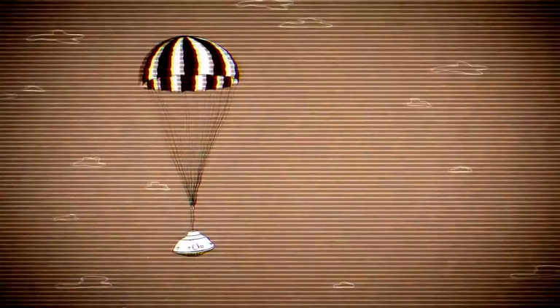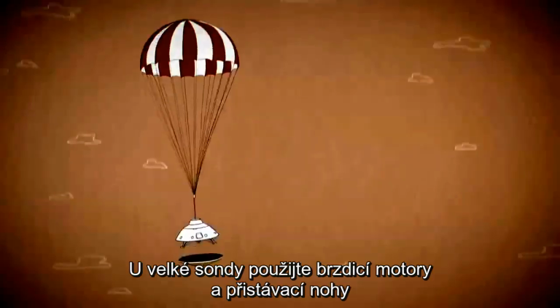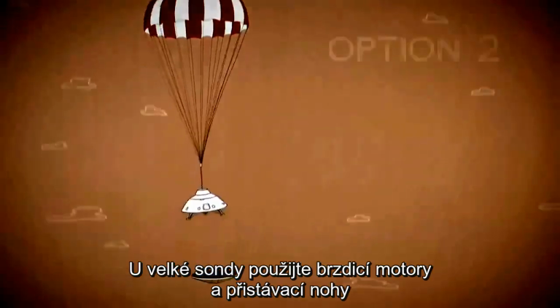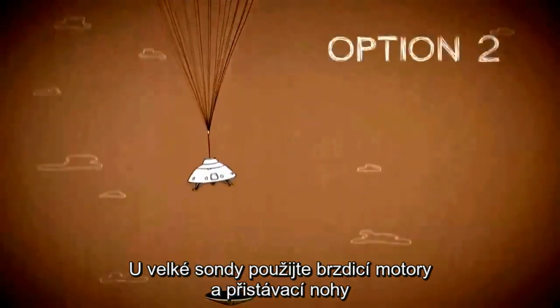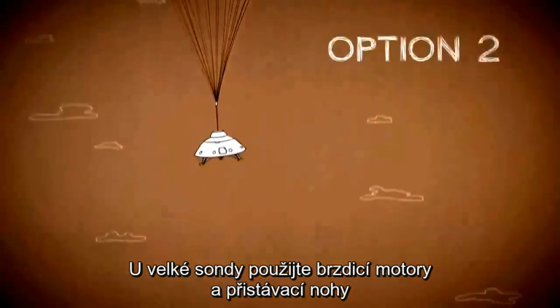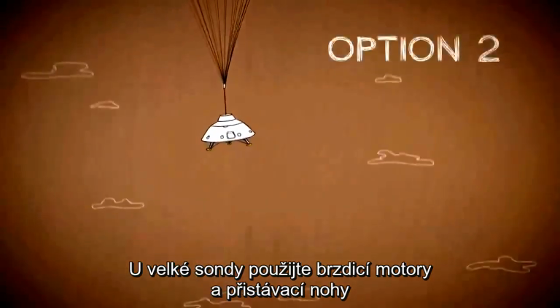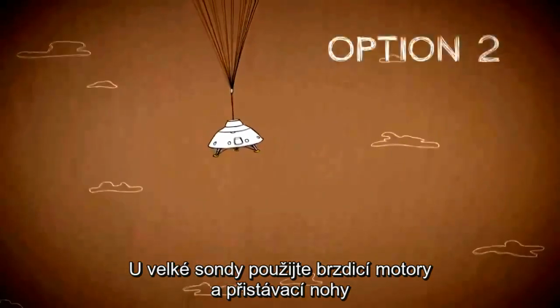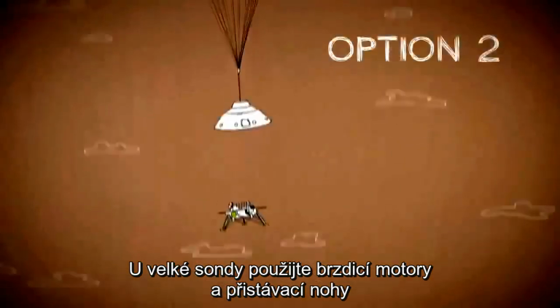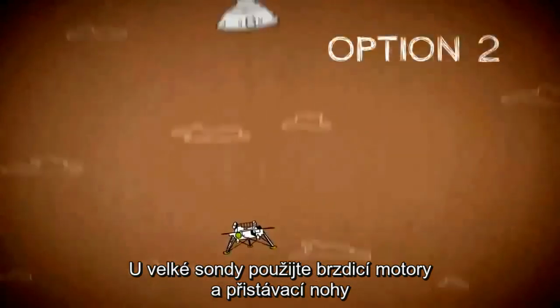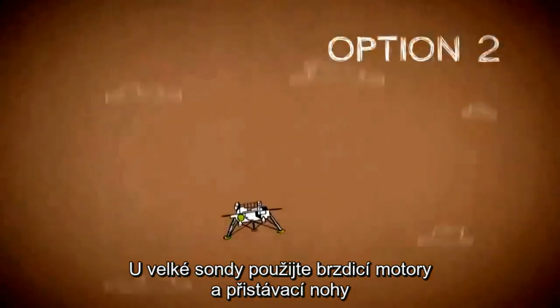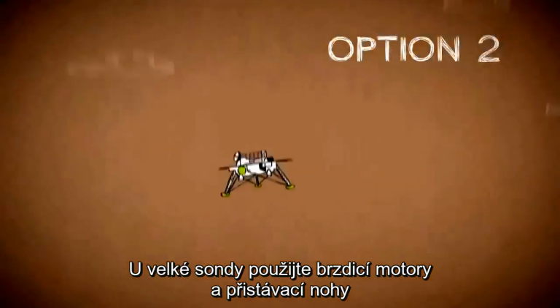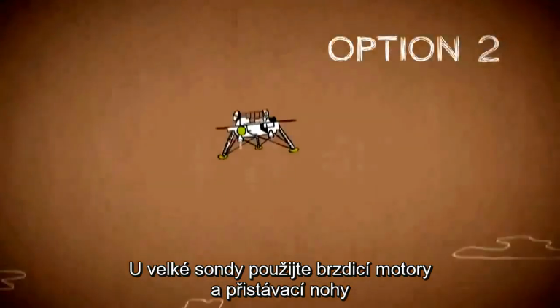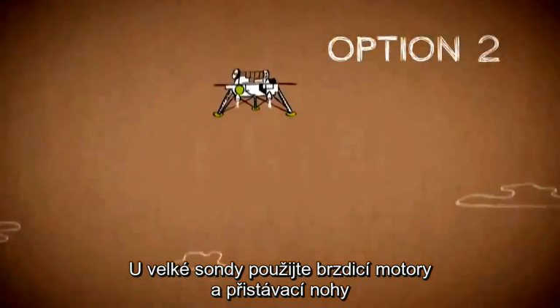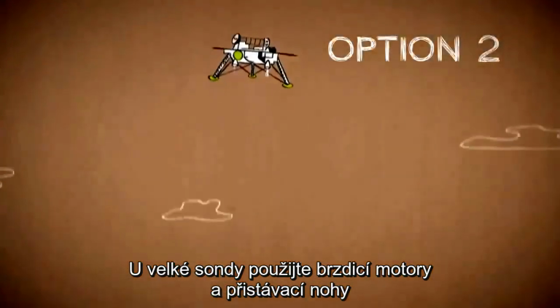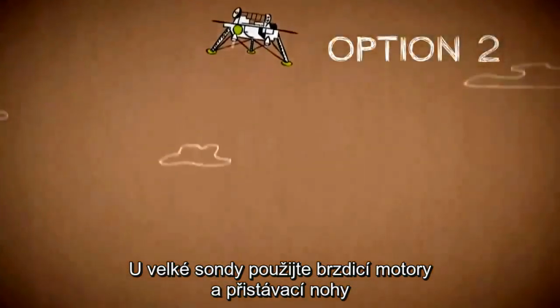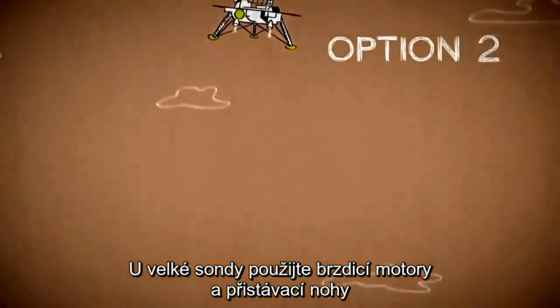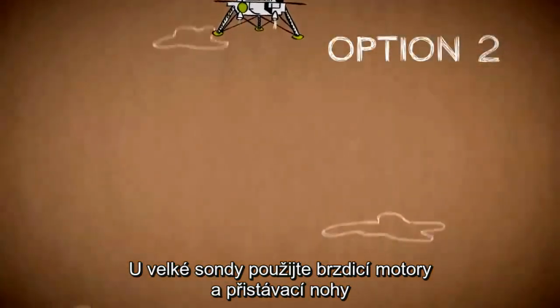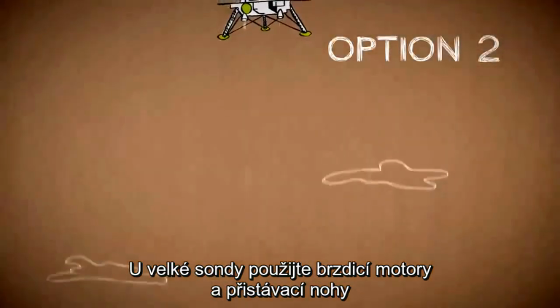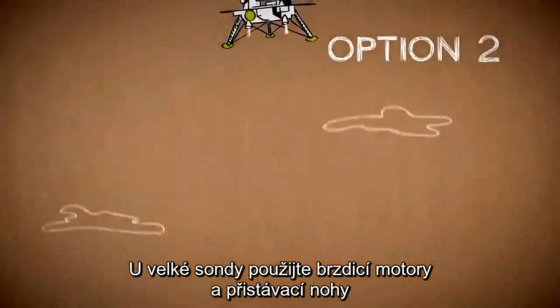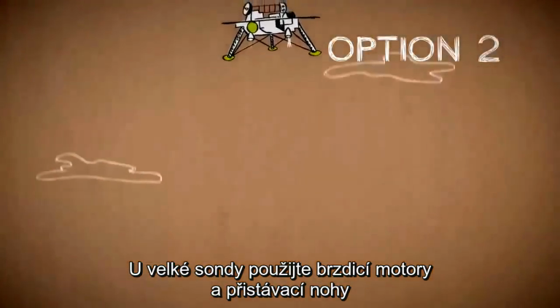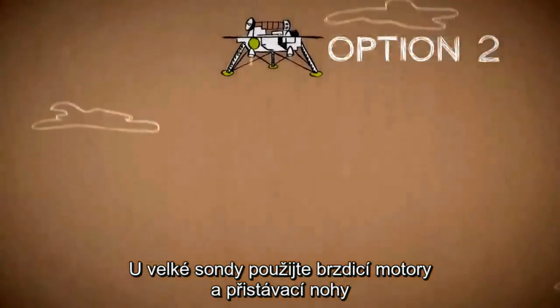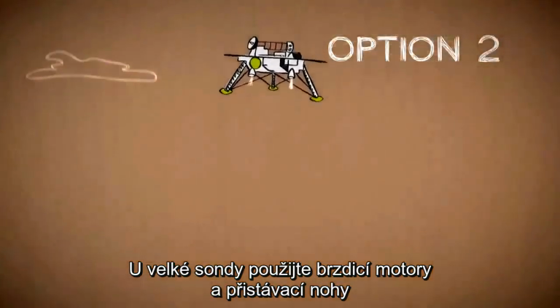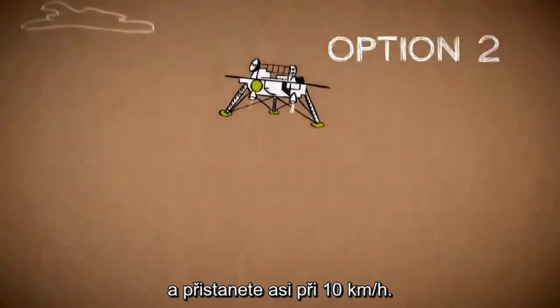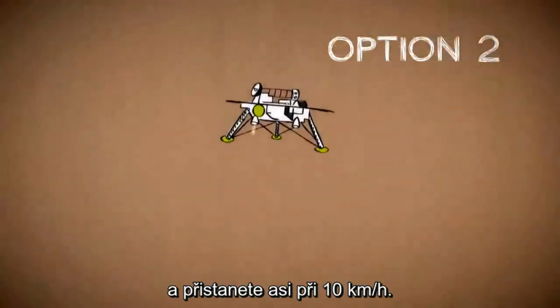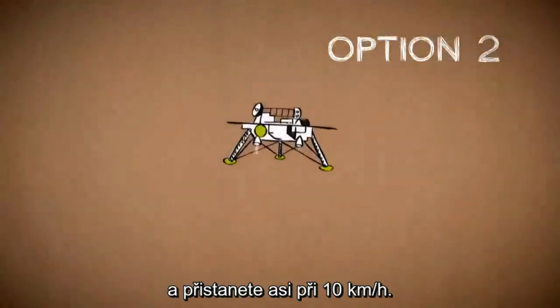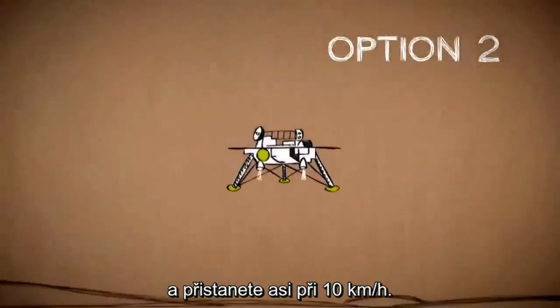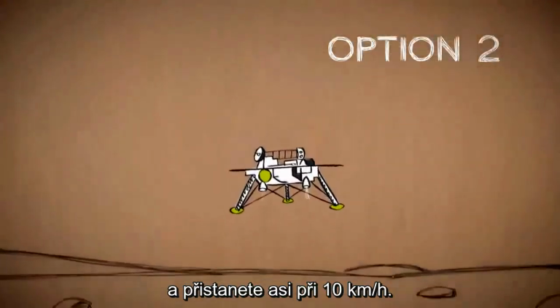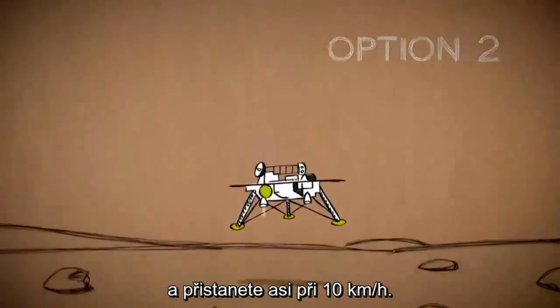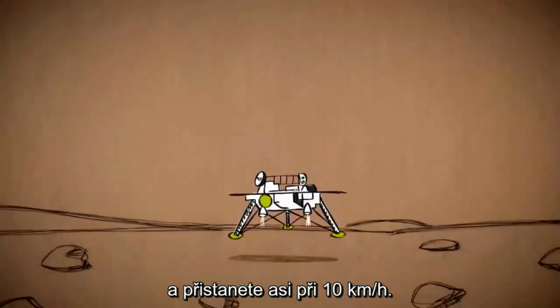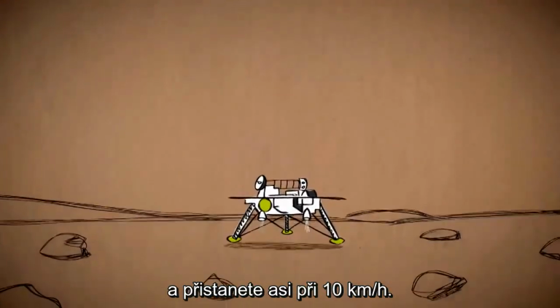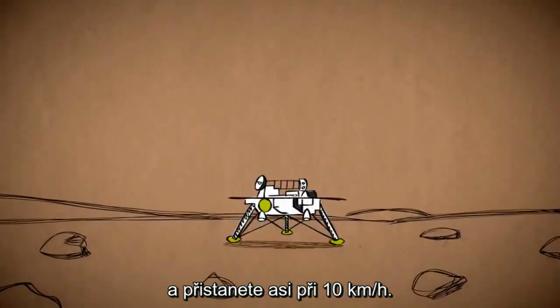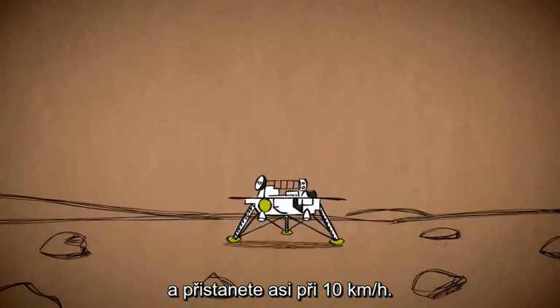With a large lander, use retro rockets and landing legs to touch down going about 6 miles an hour.